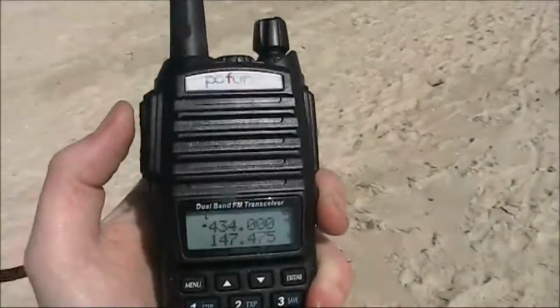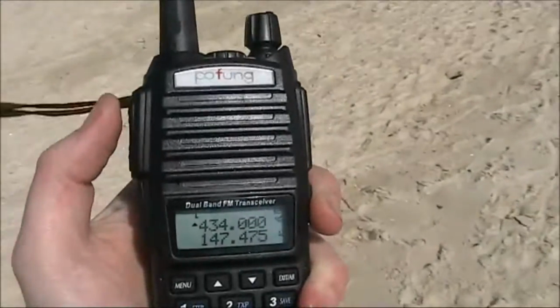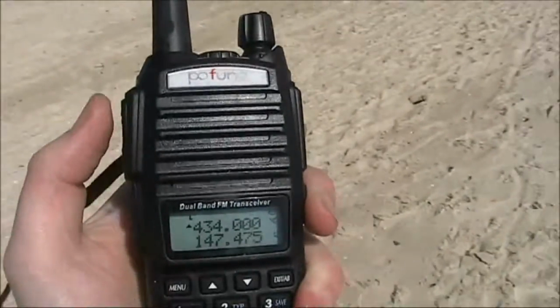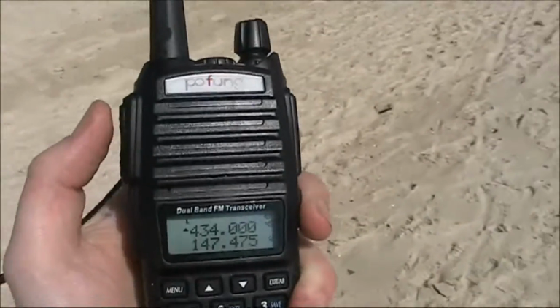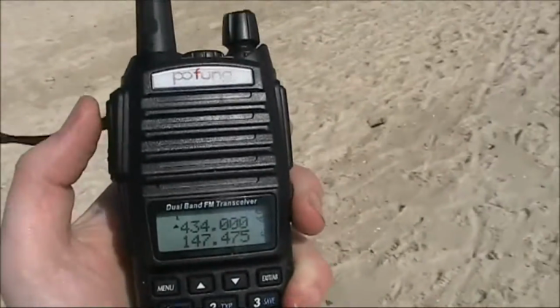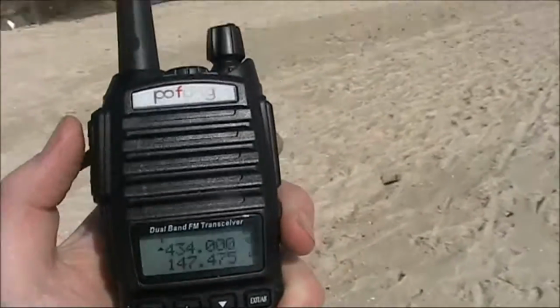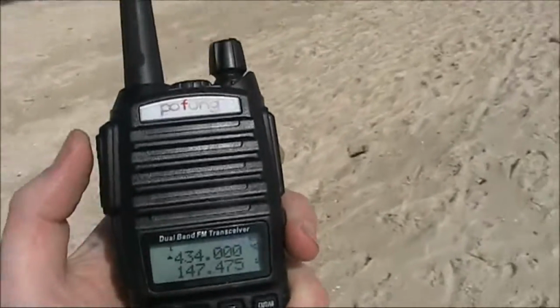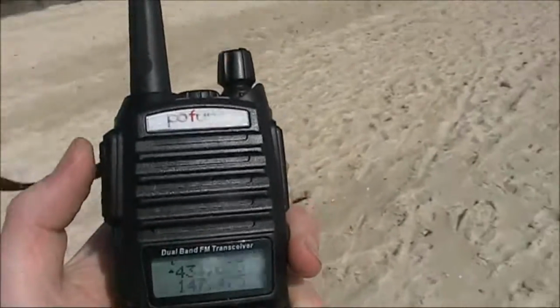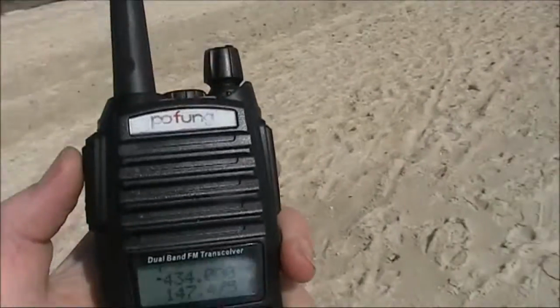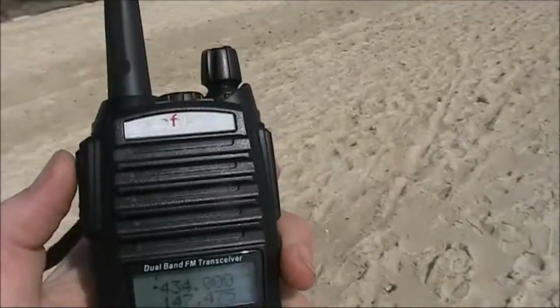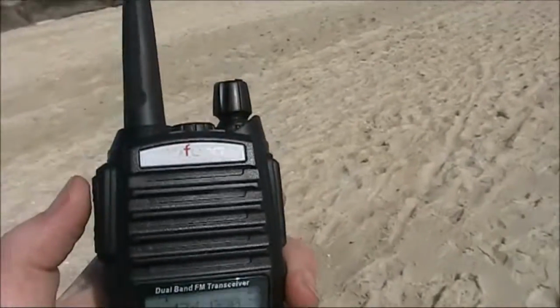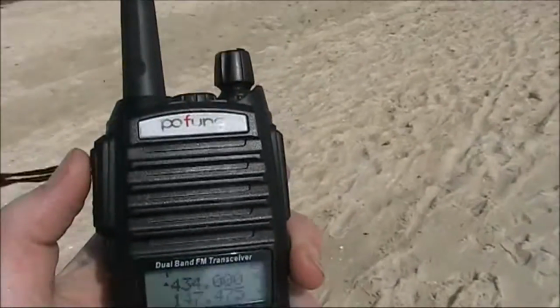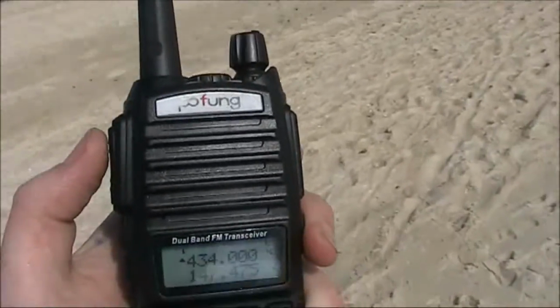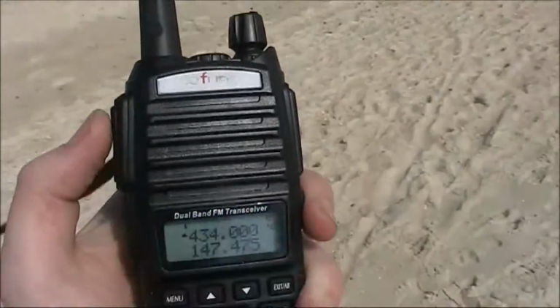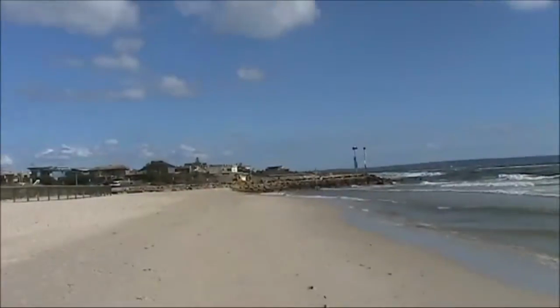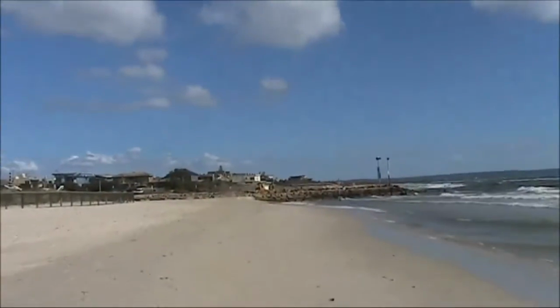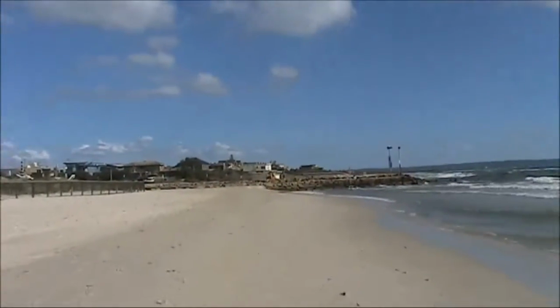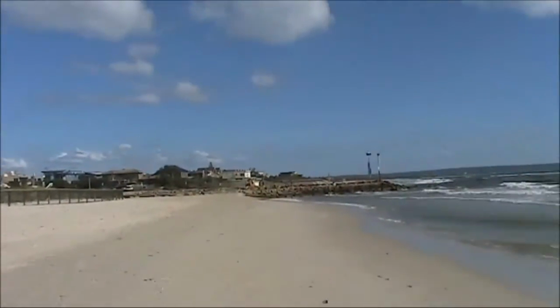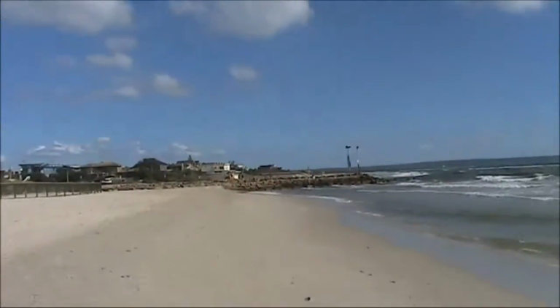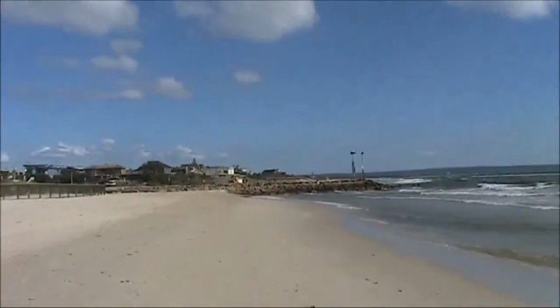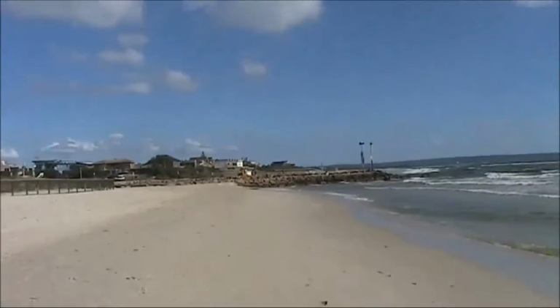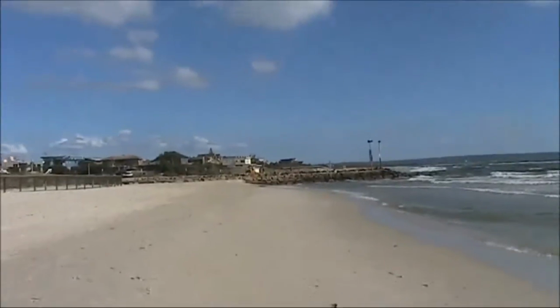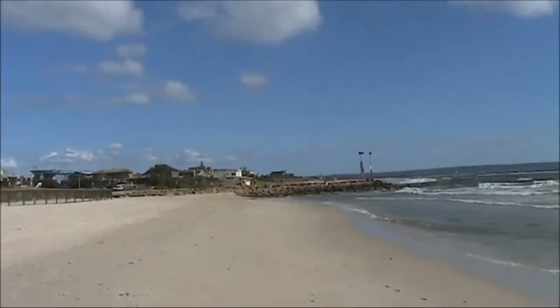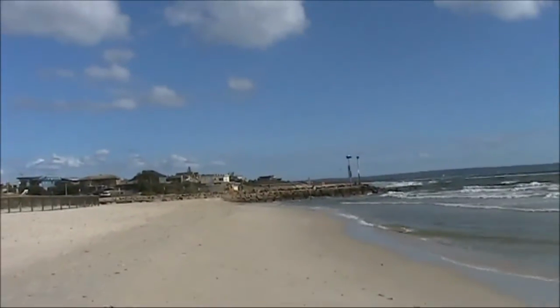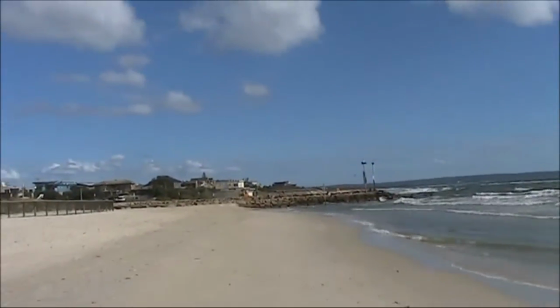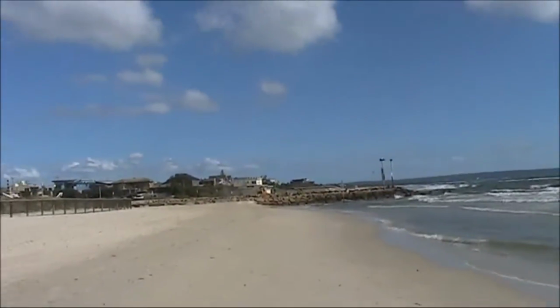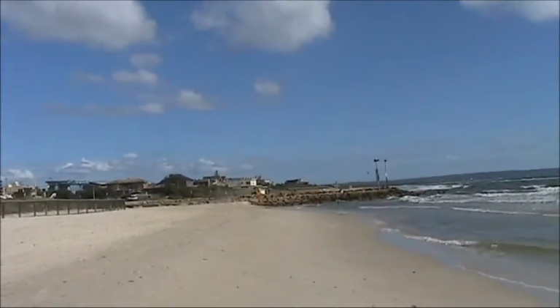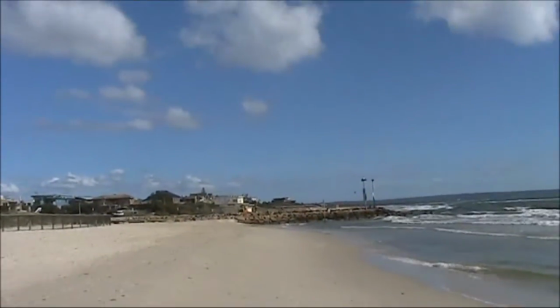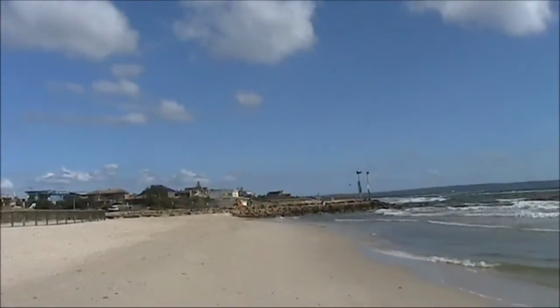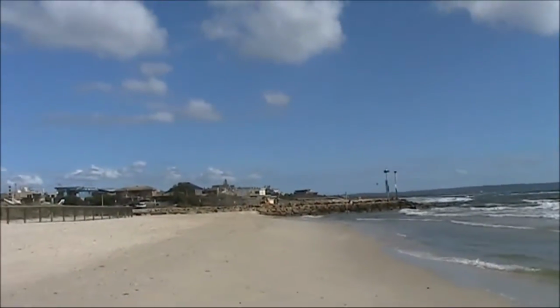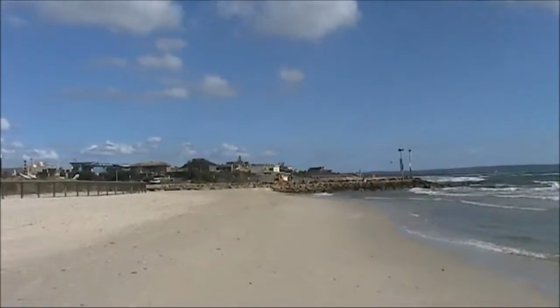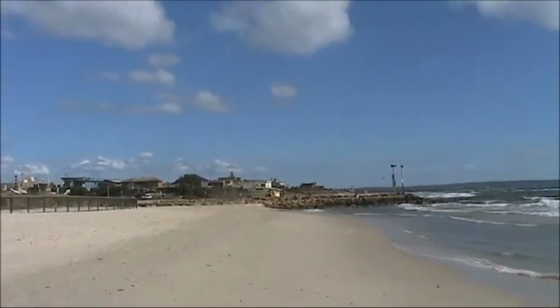Of course with a hundred times the power, it's no problem. This is about 2.5 kilometres south of the receiving location.